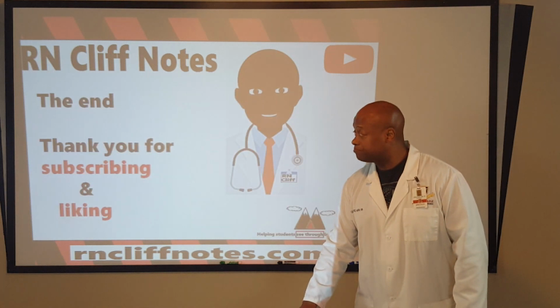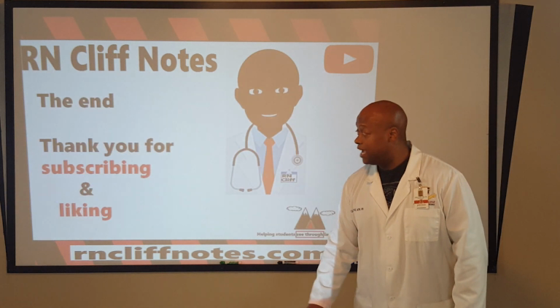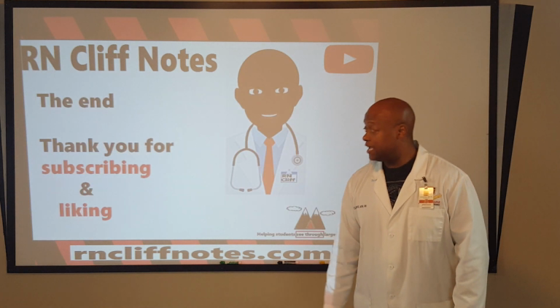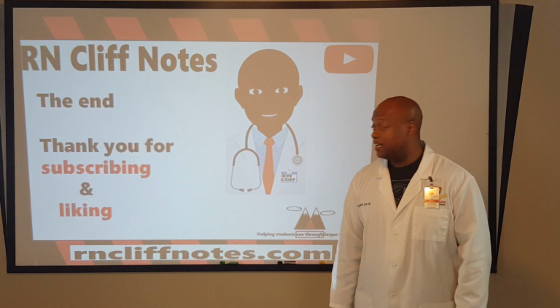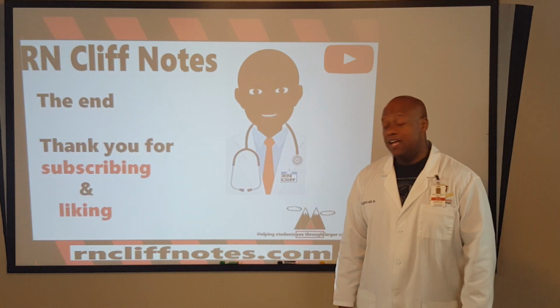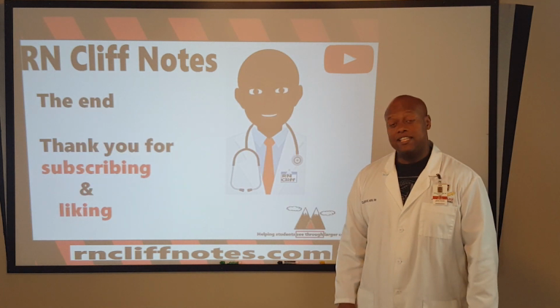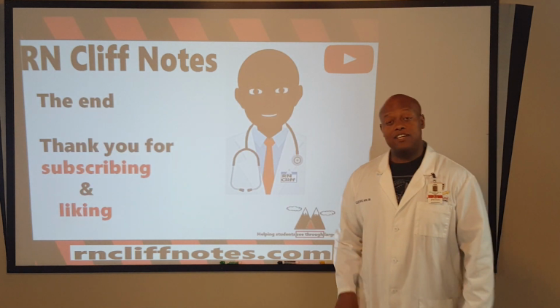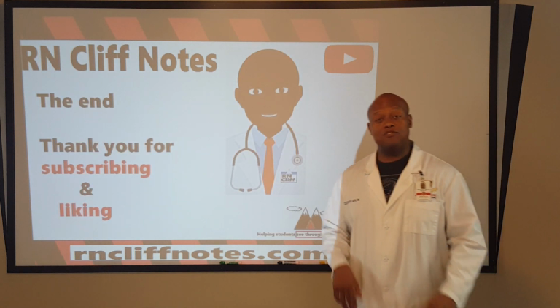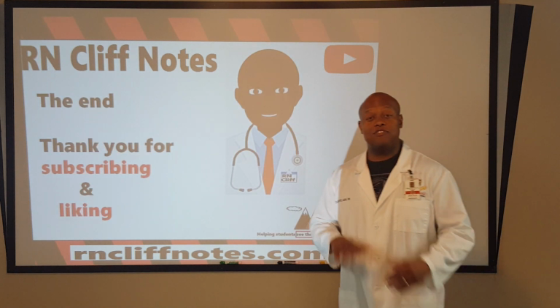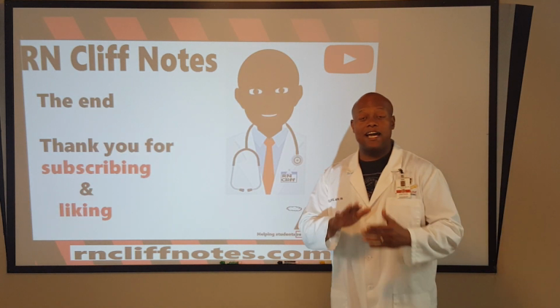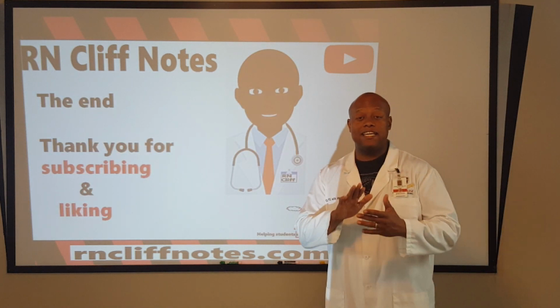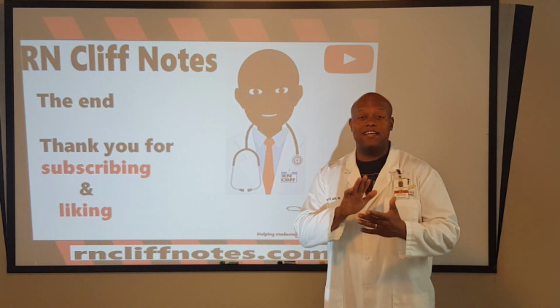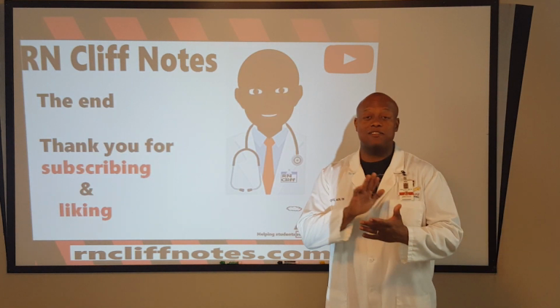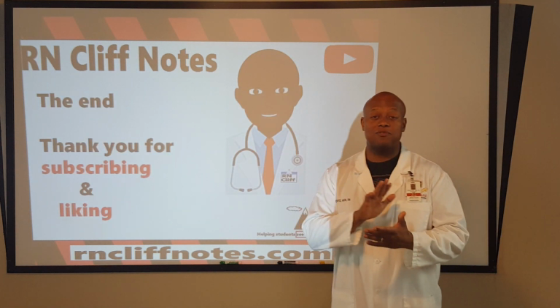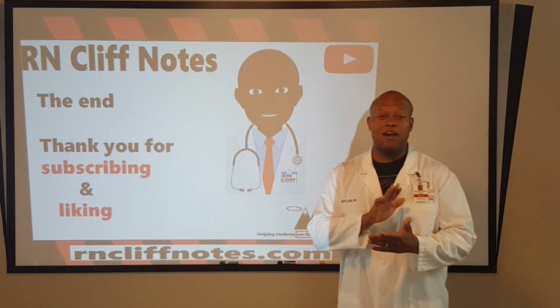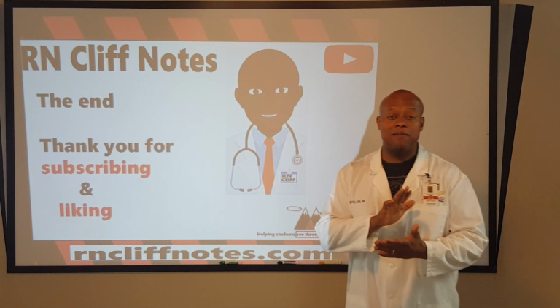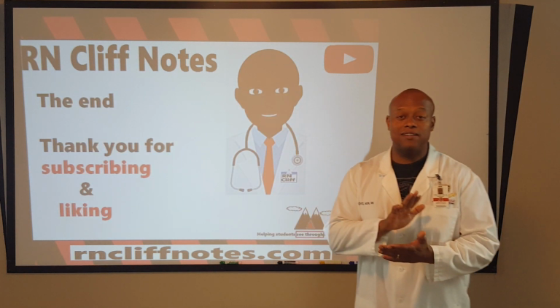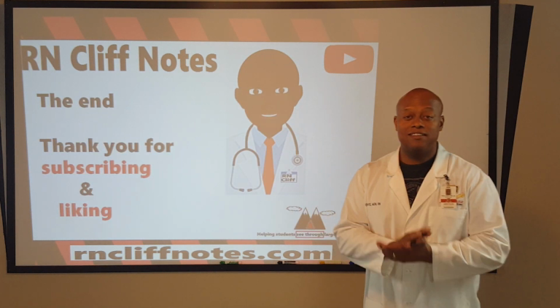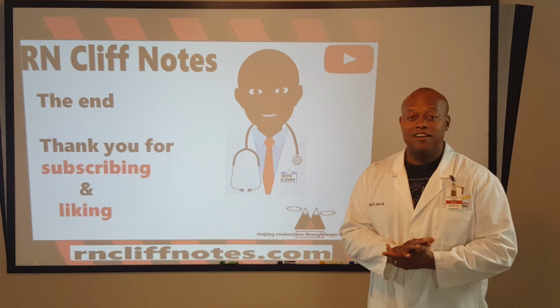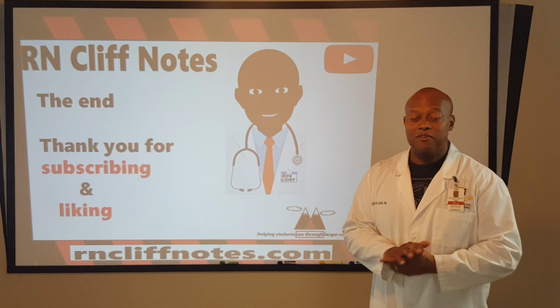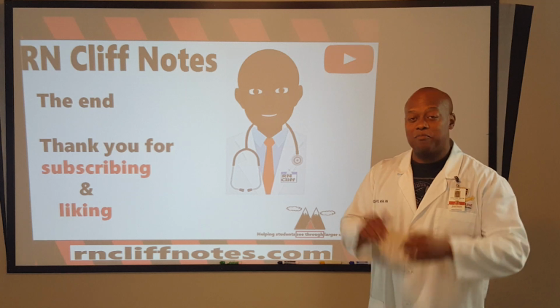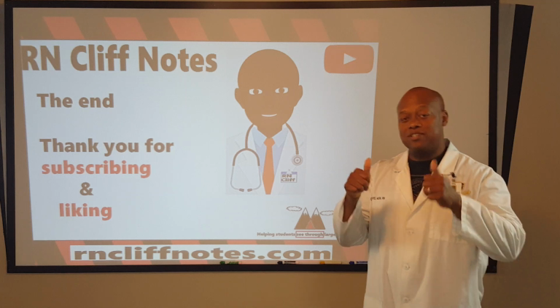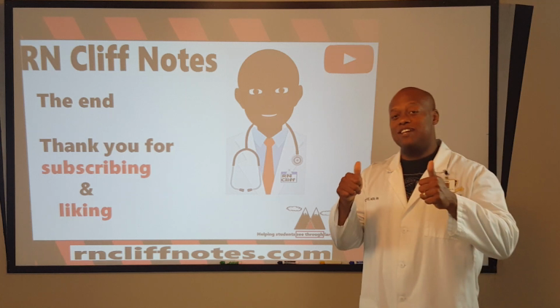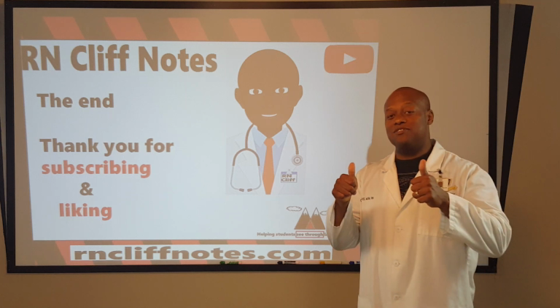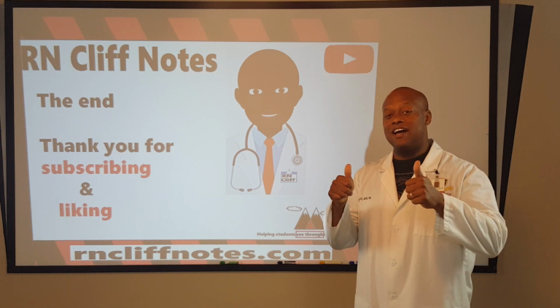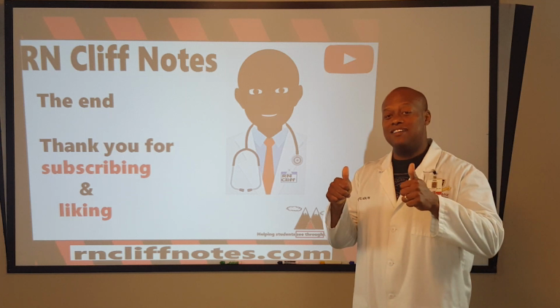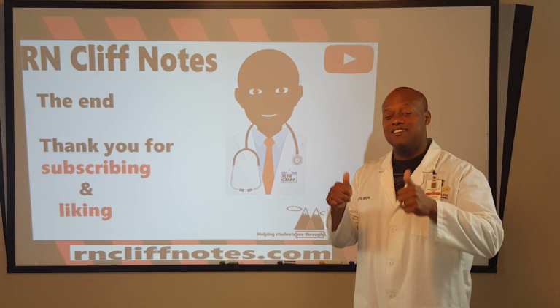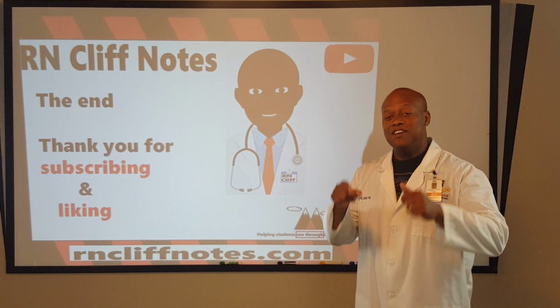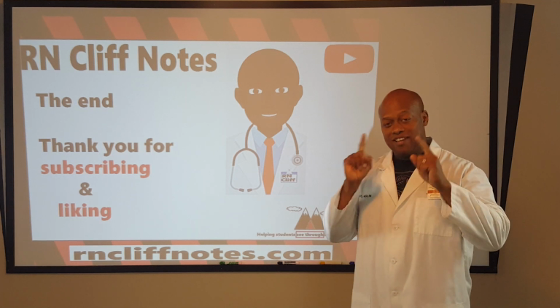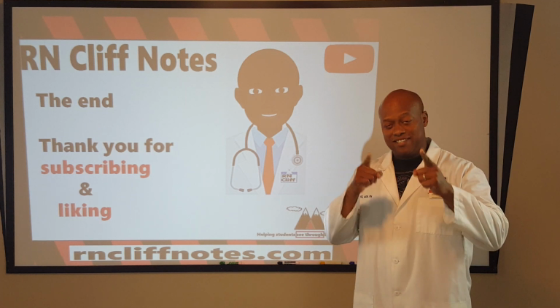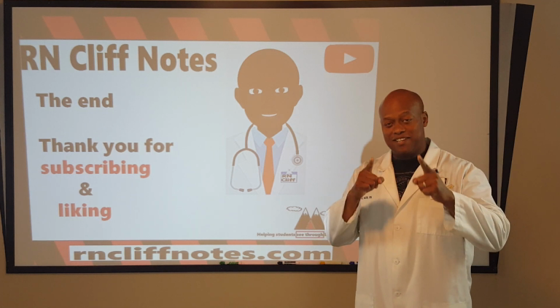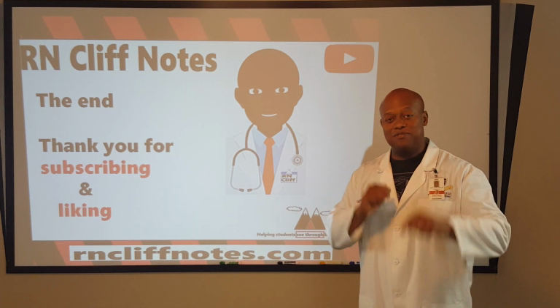Thank you for liking and subscribing. We appreciate you guys. Stay tuned.